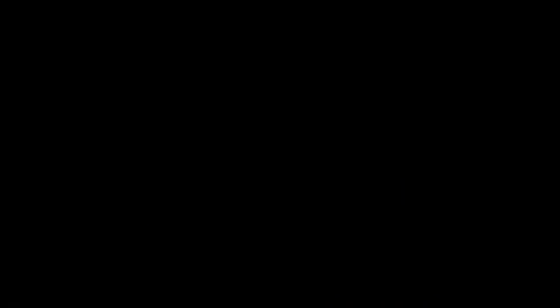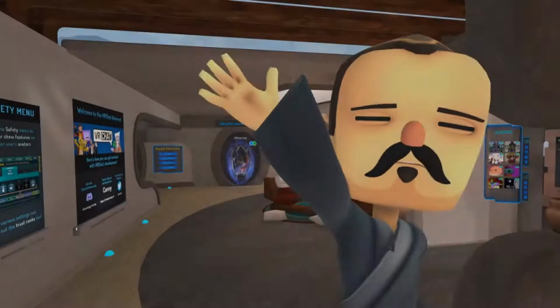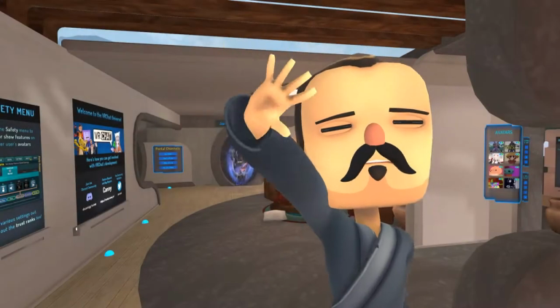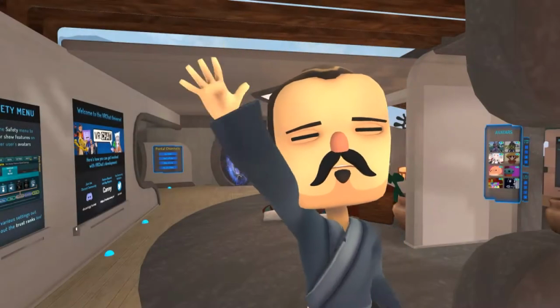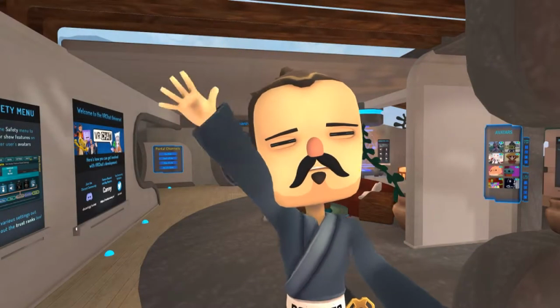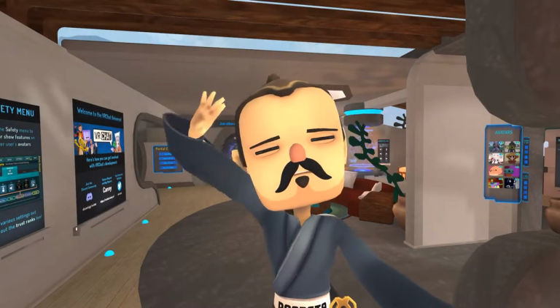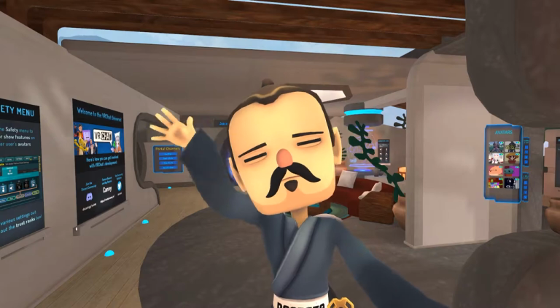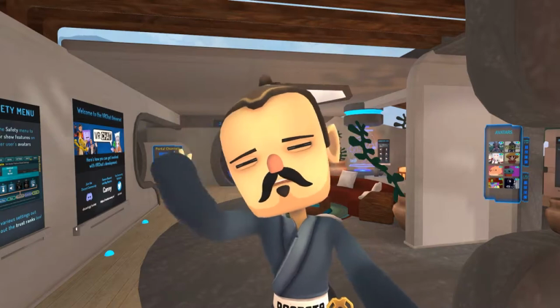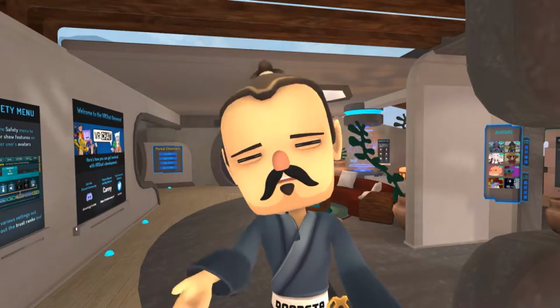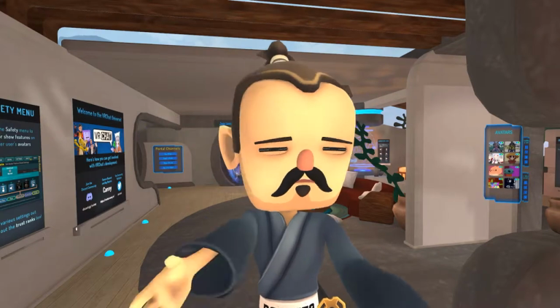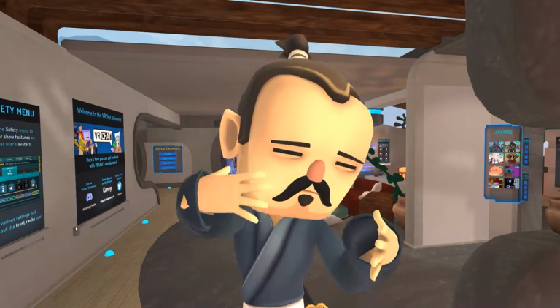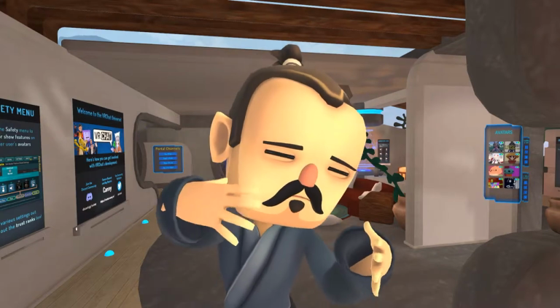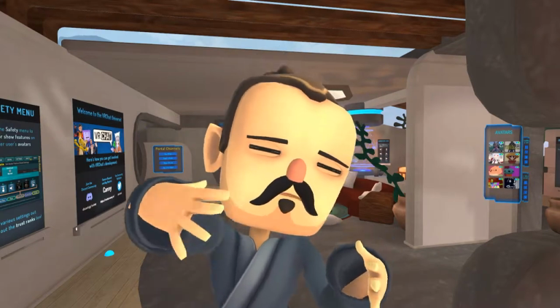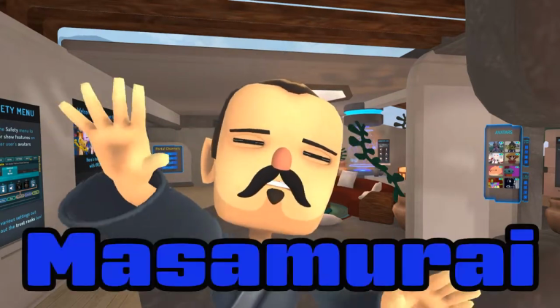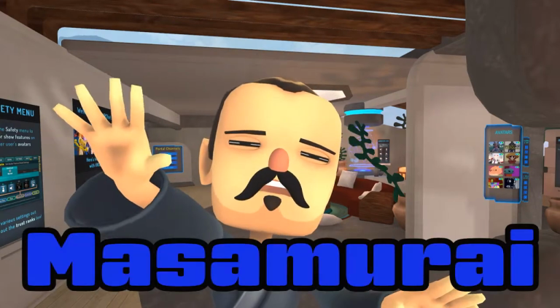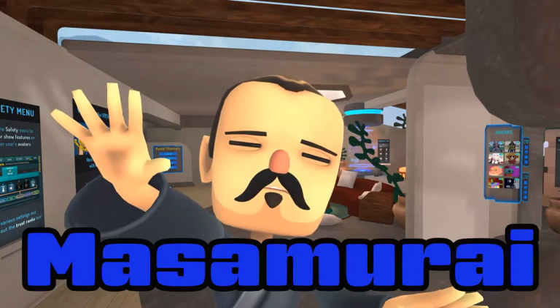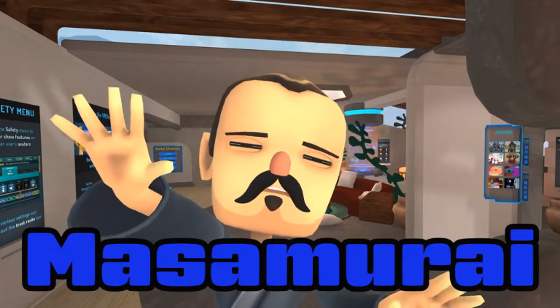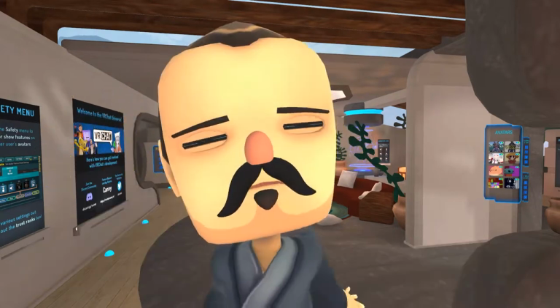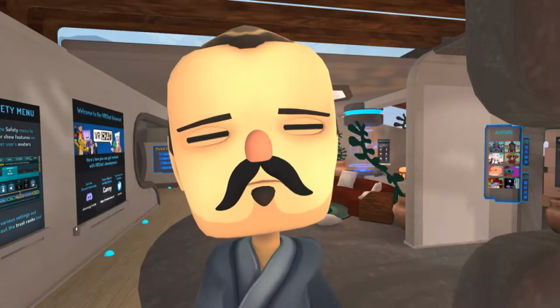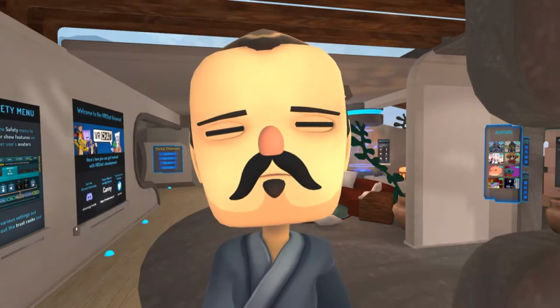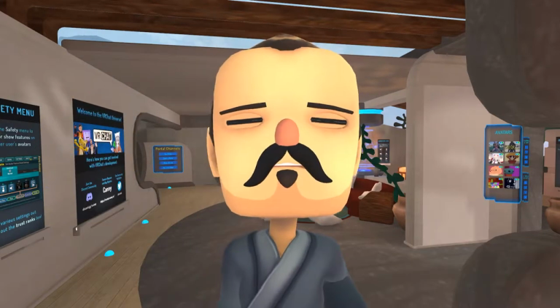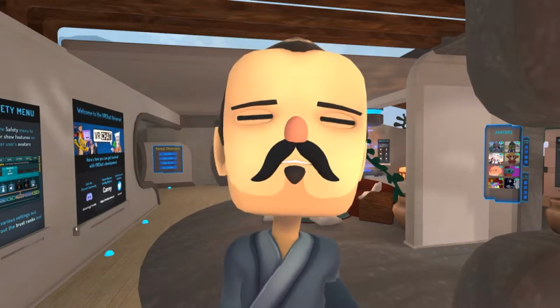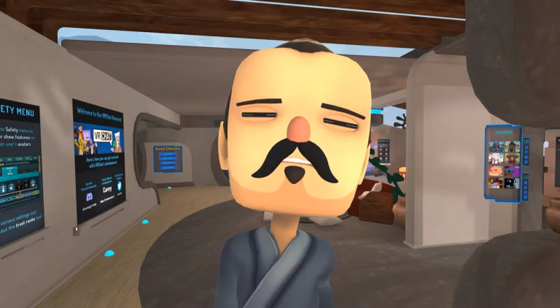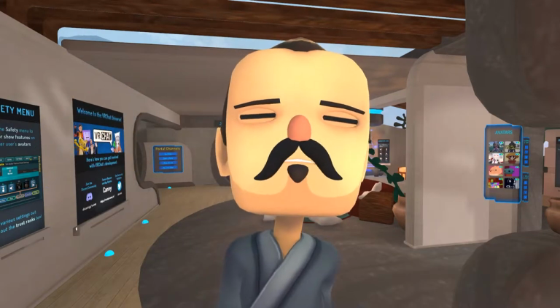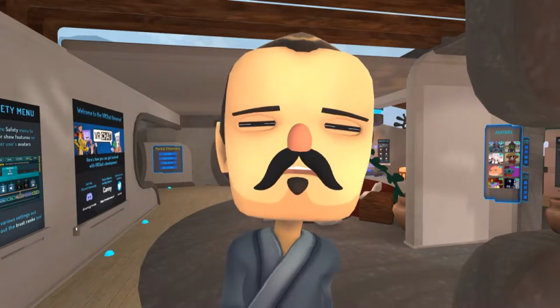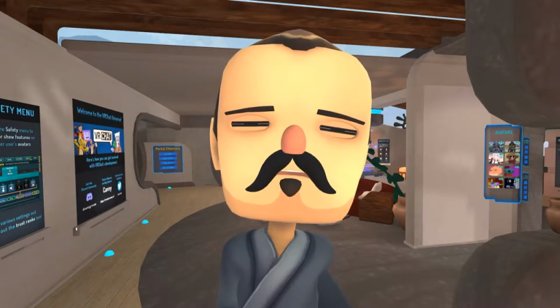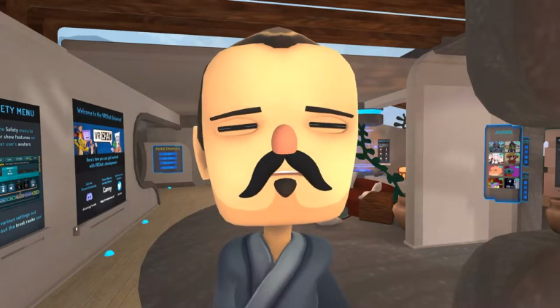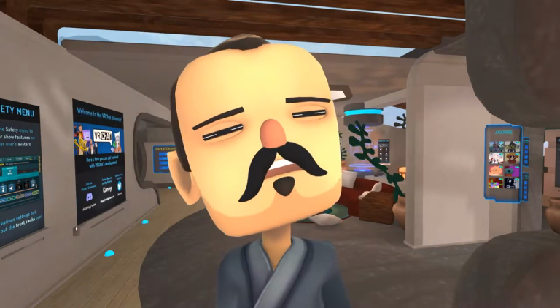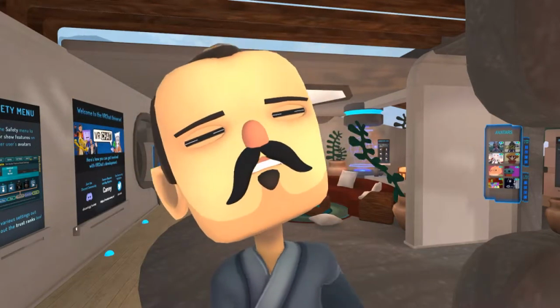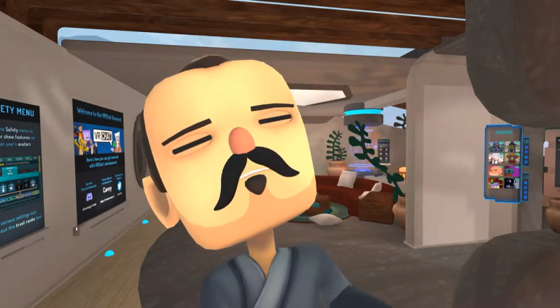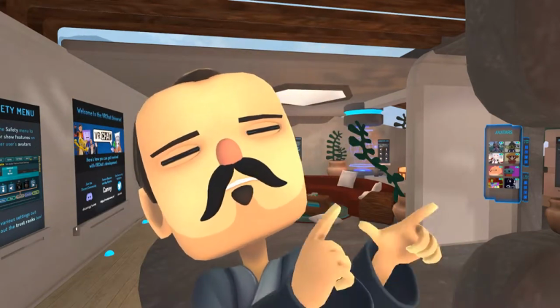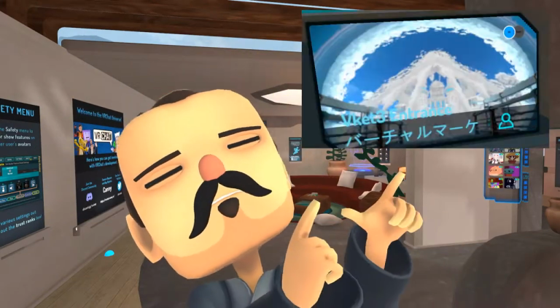Welcome to DOSTA, I'm Masamuri. Today, I'm going to review Virtual Market 3.